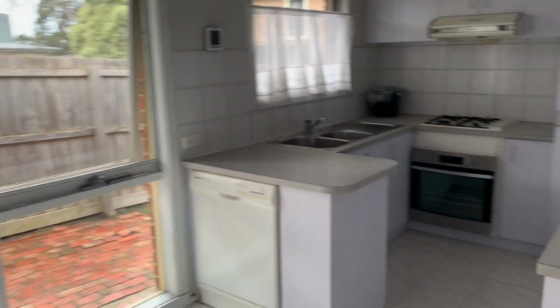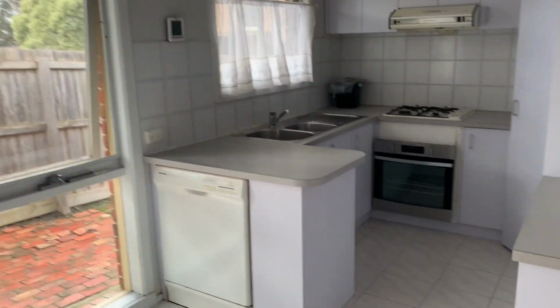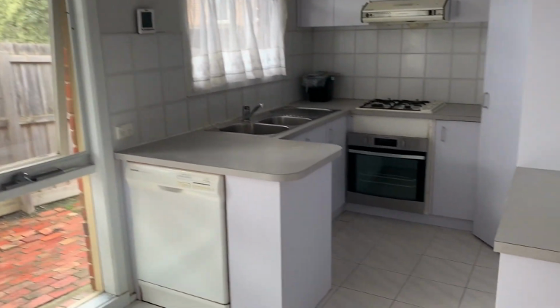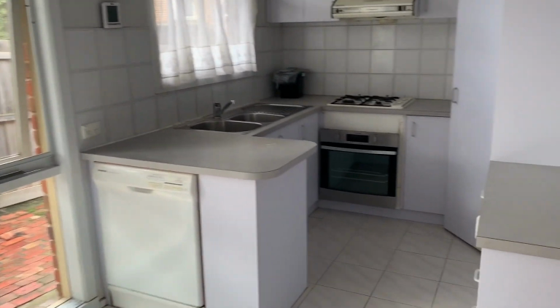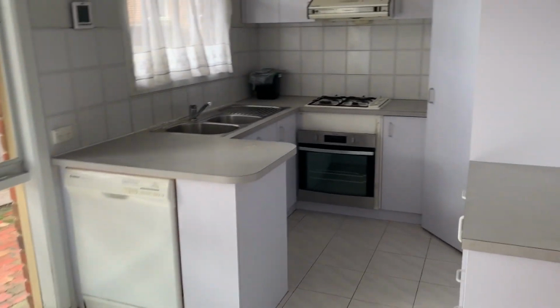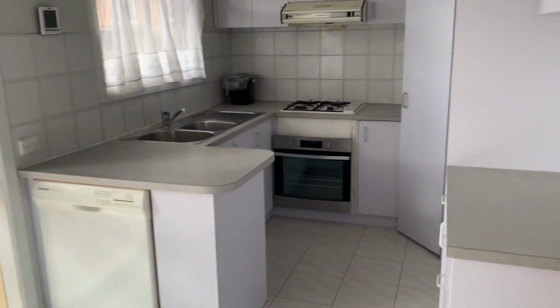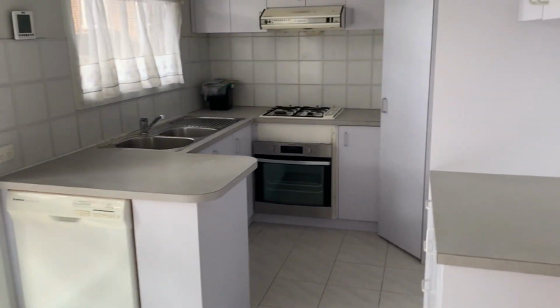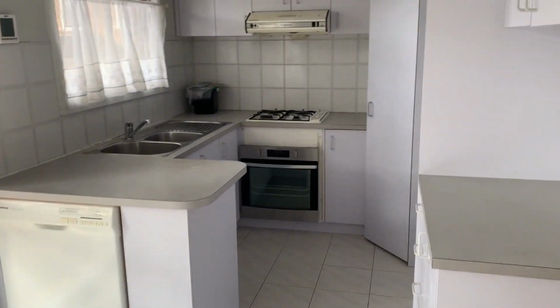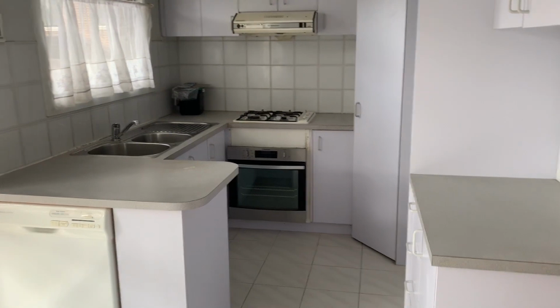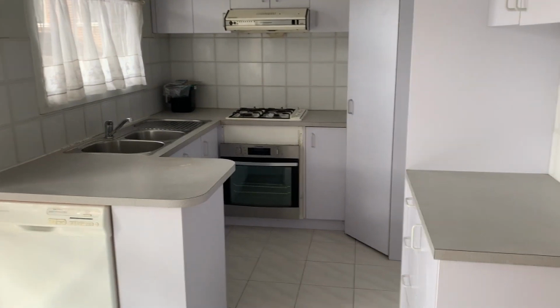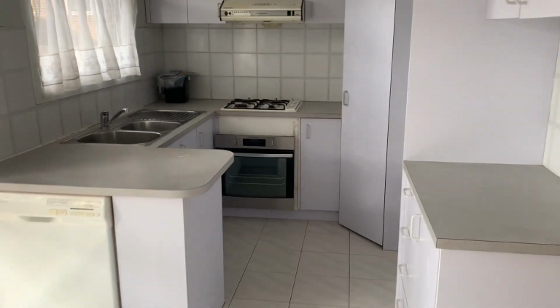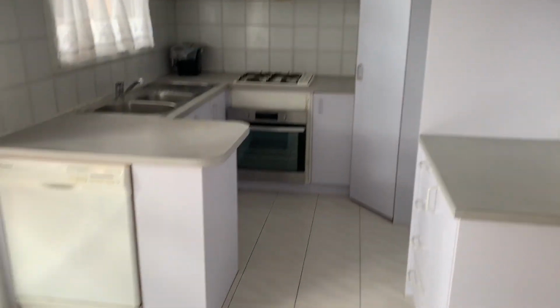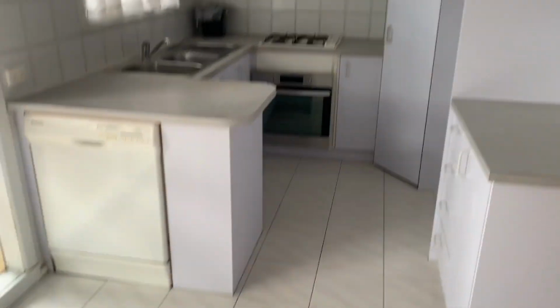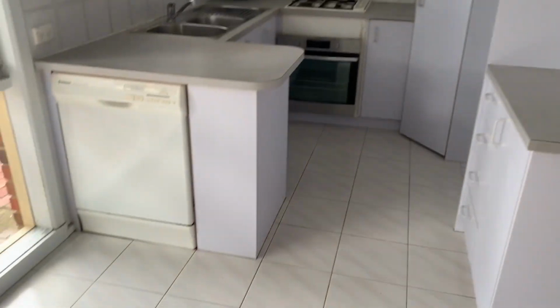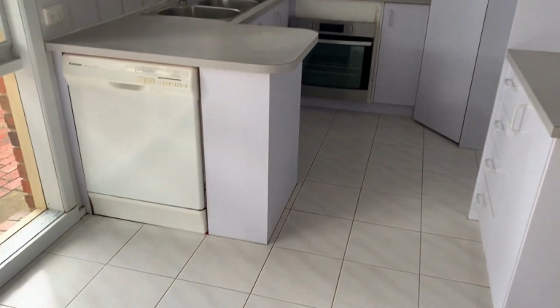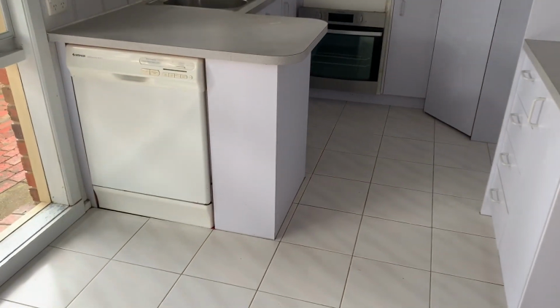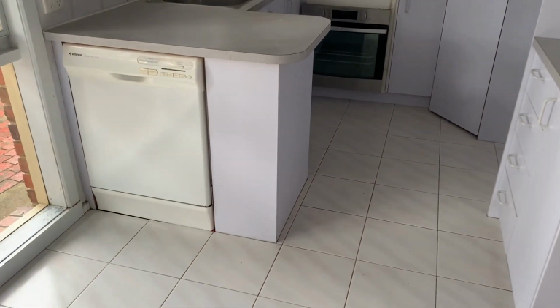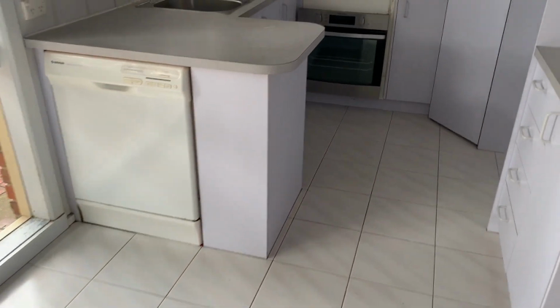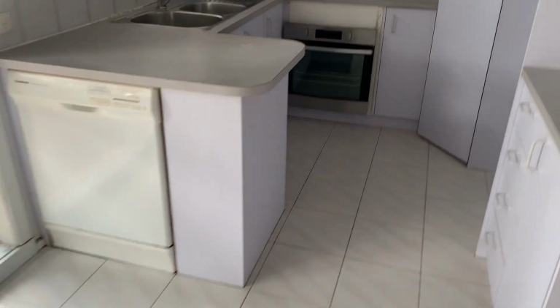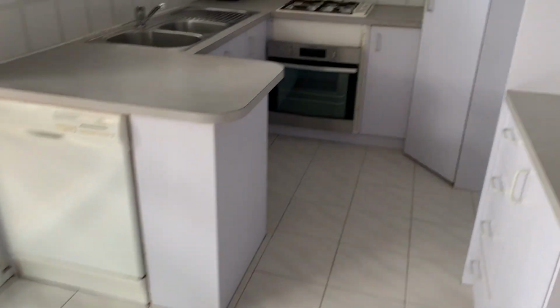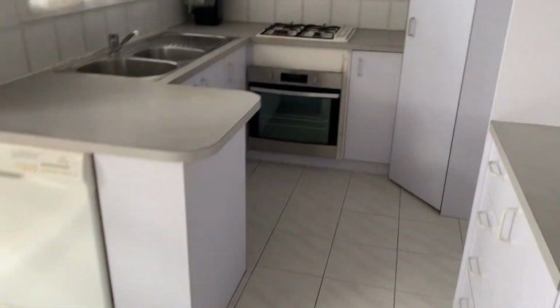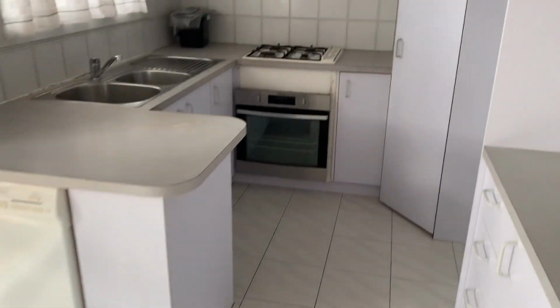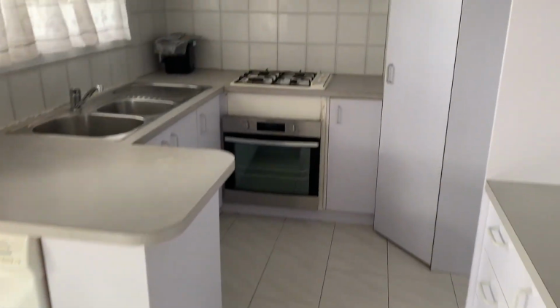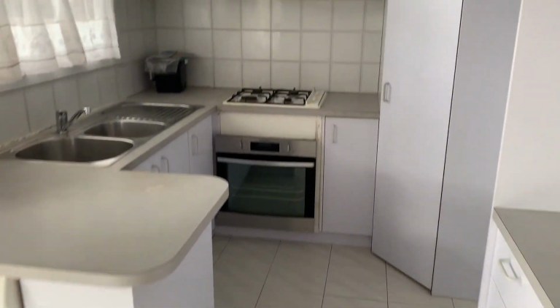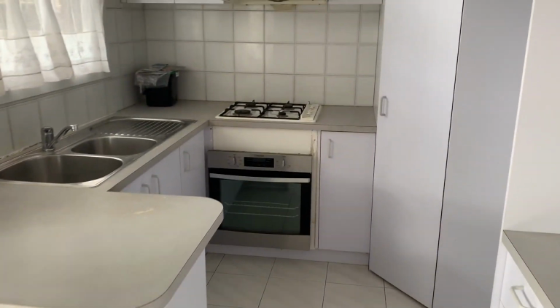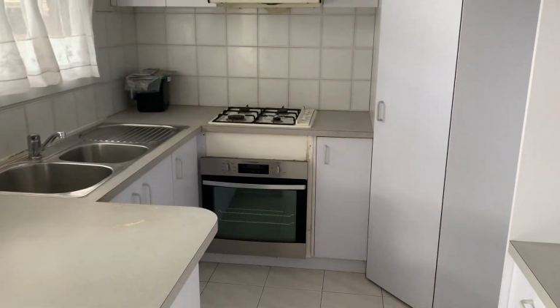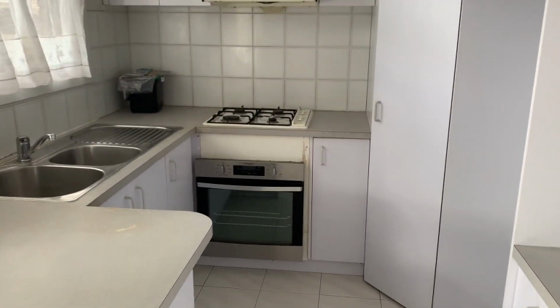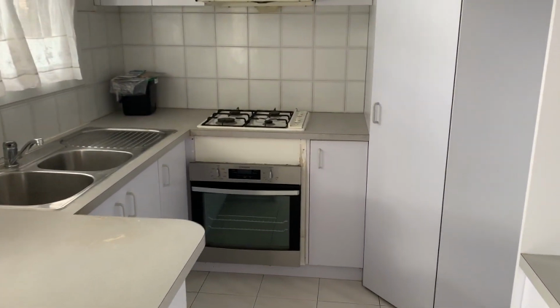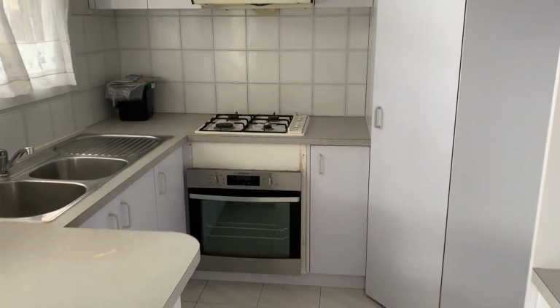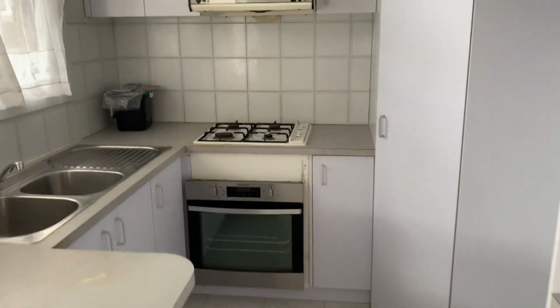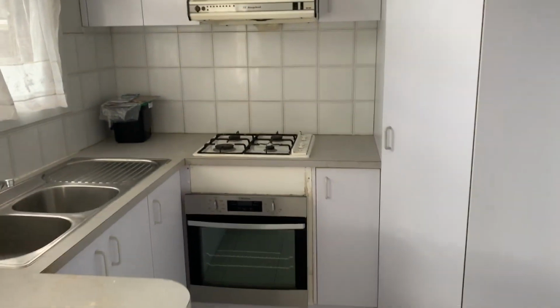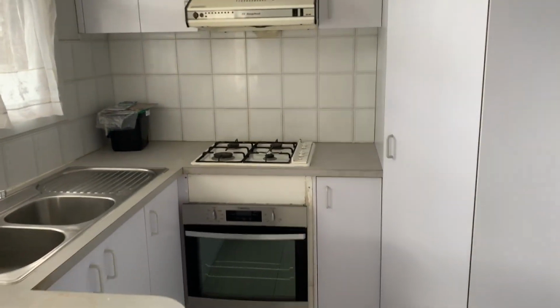Kitchen. Dishwasher. Gas cooktop and oven.